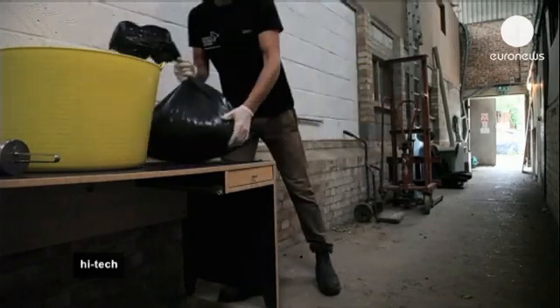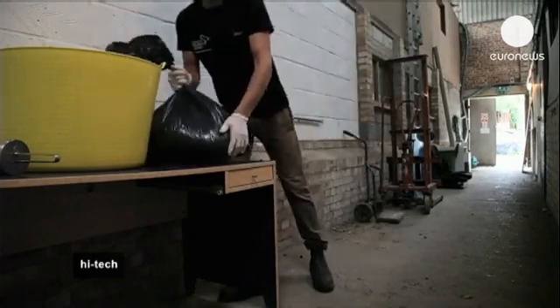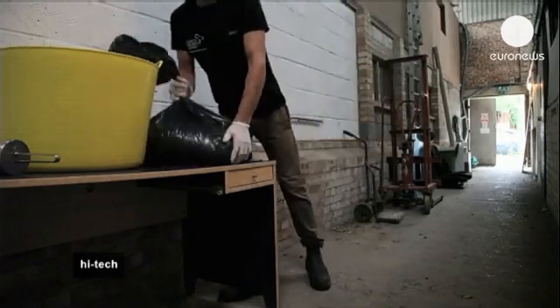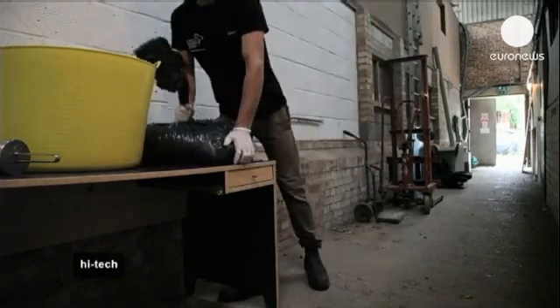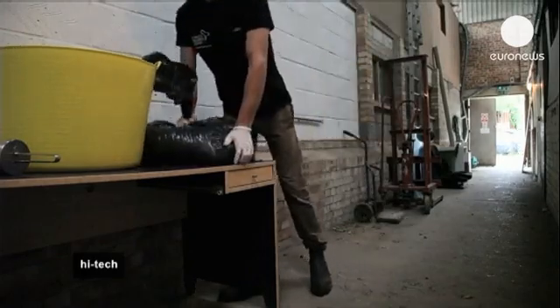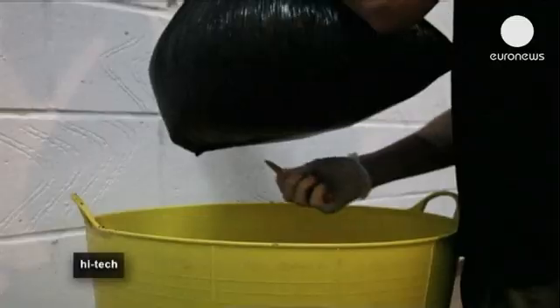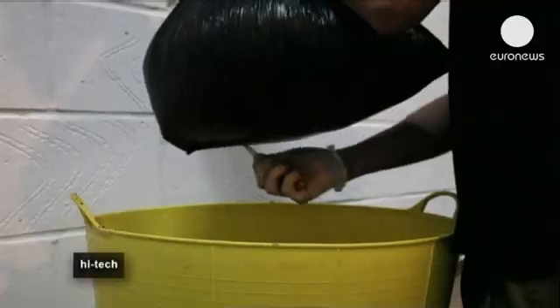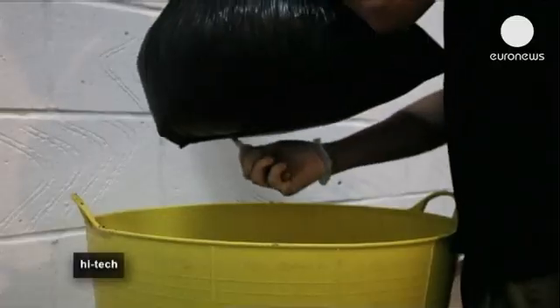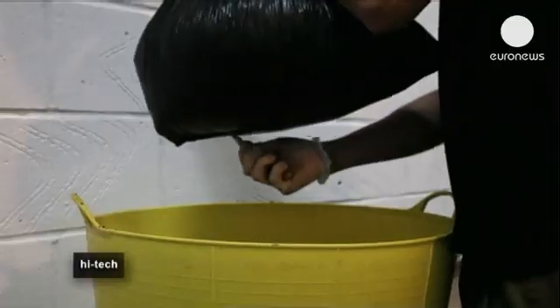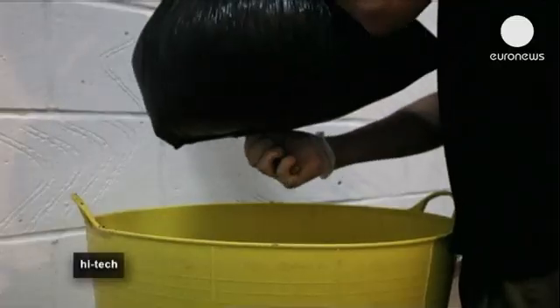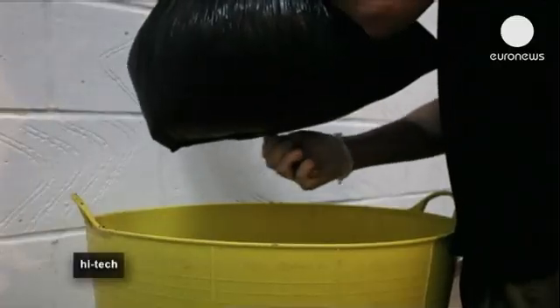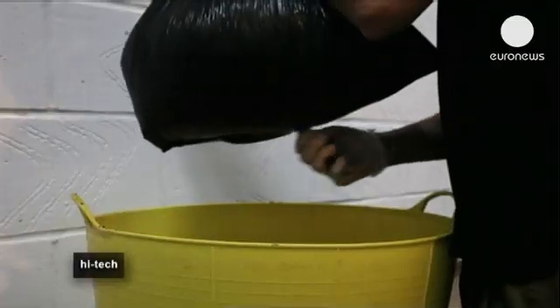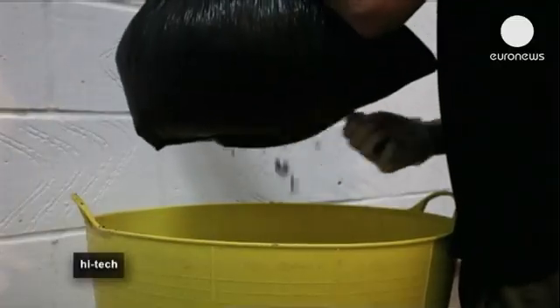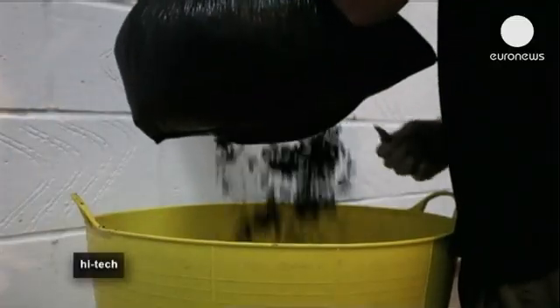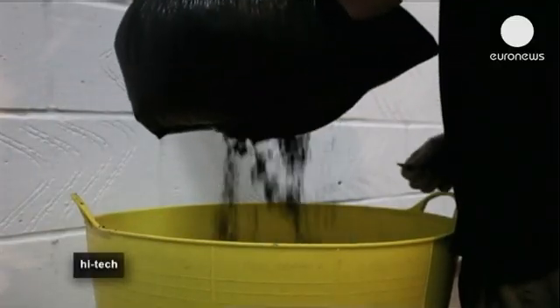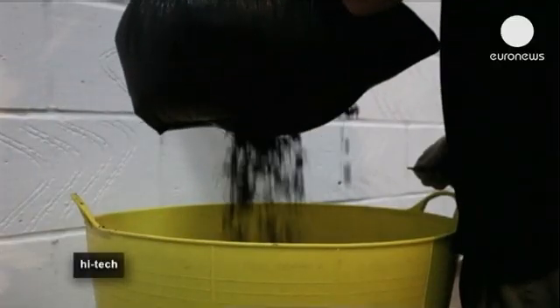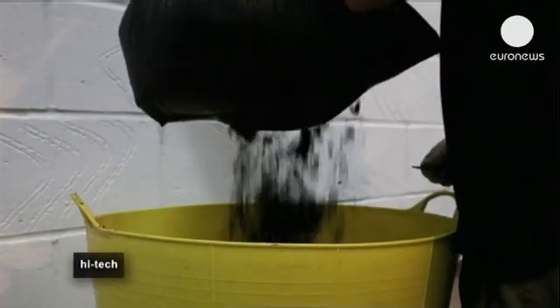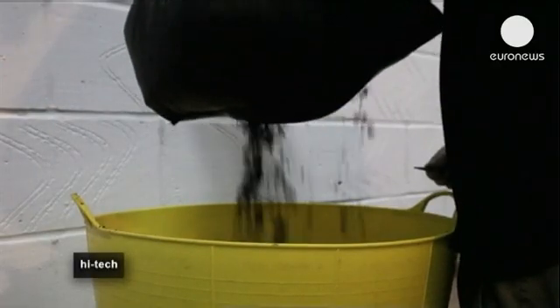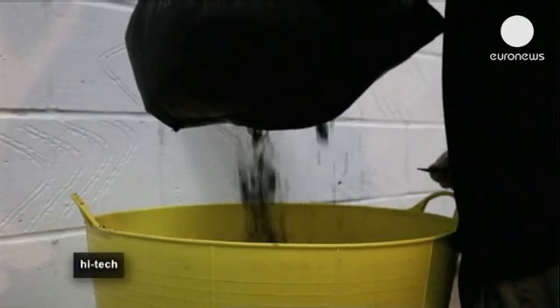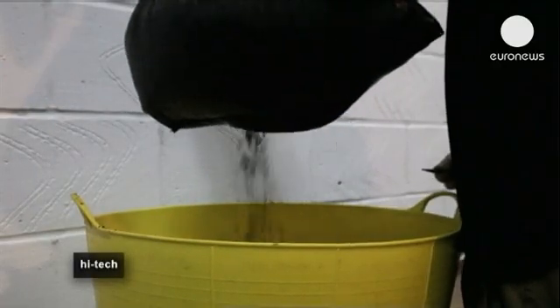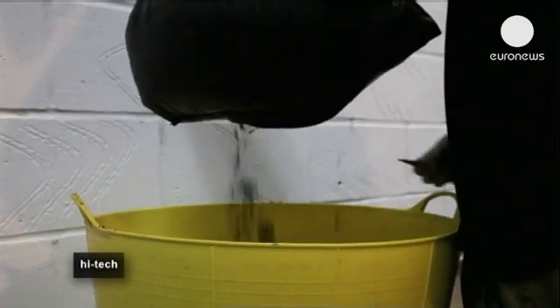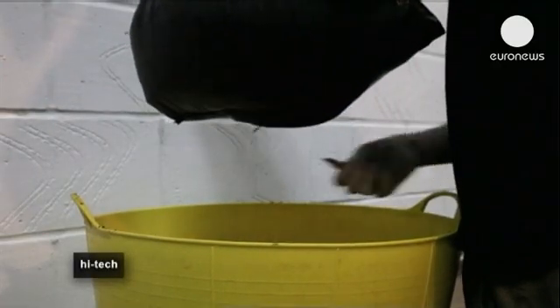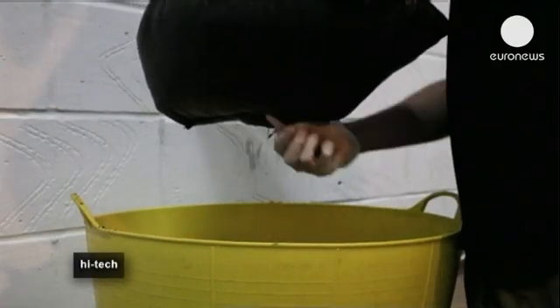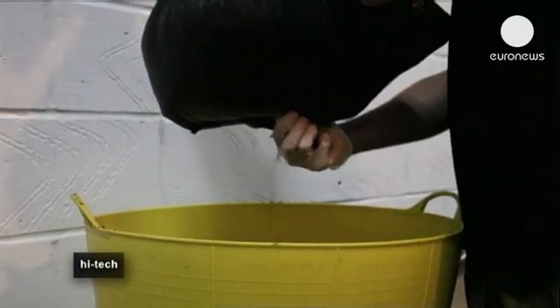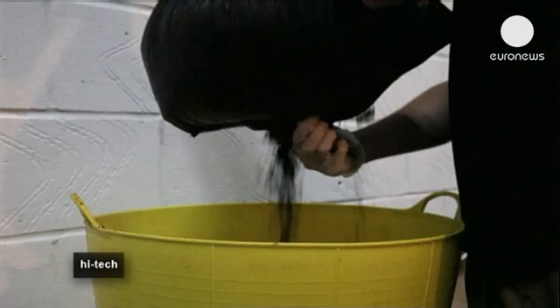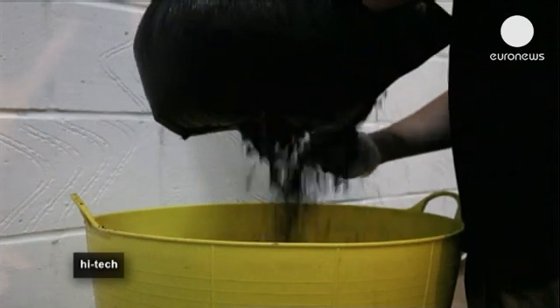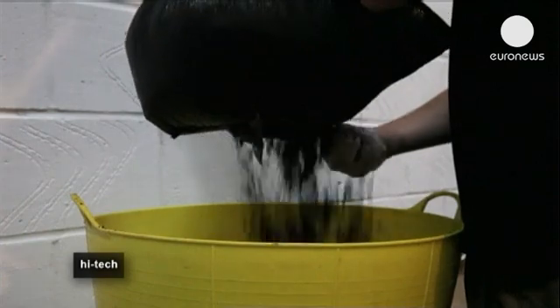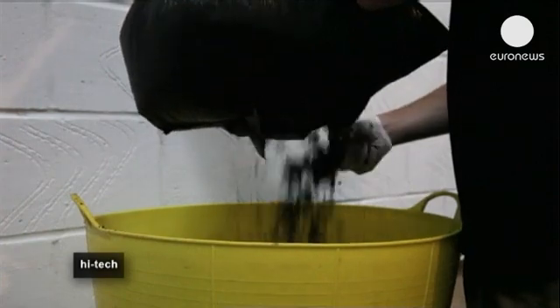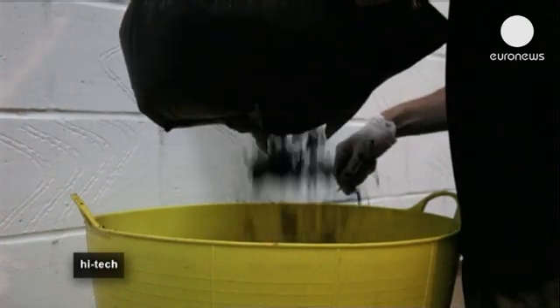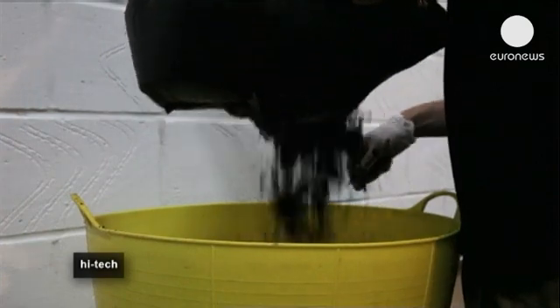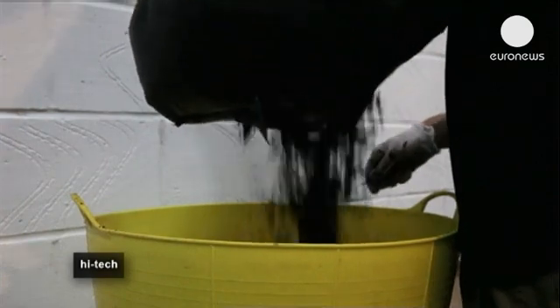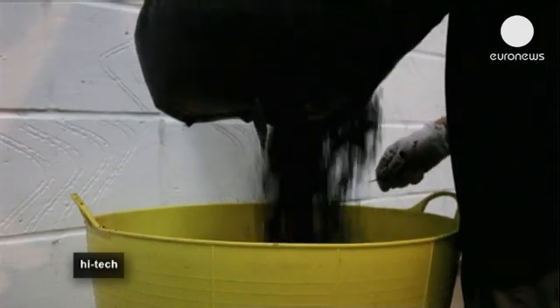The collected coffee grounds are taken to a farm, where they're used as compost to grow mushrooms.